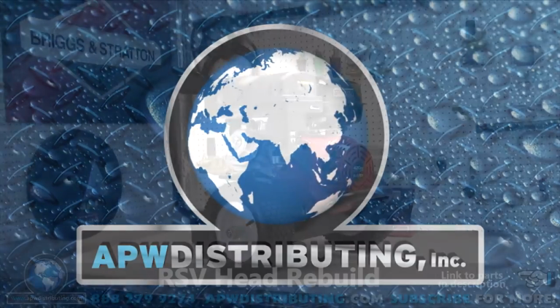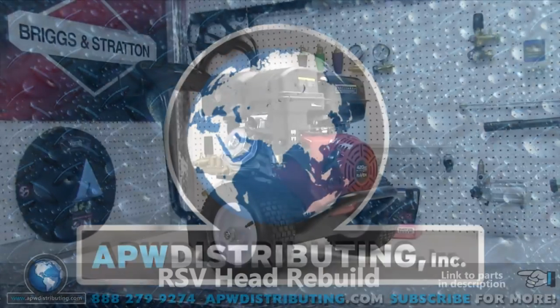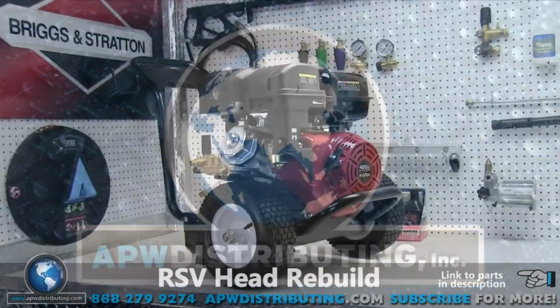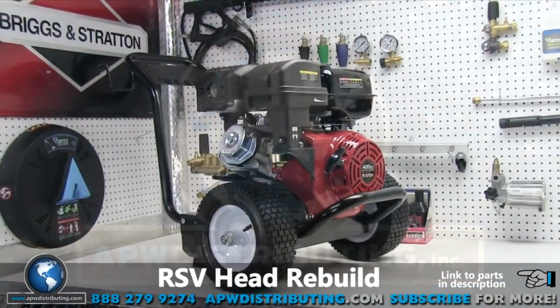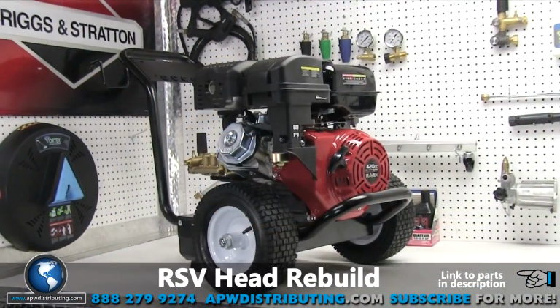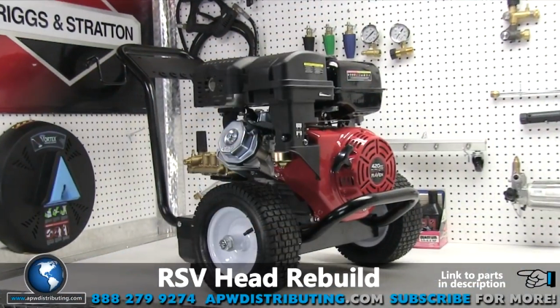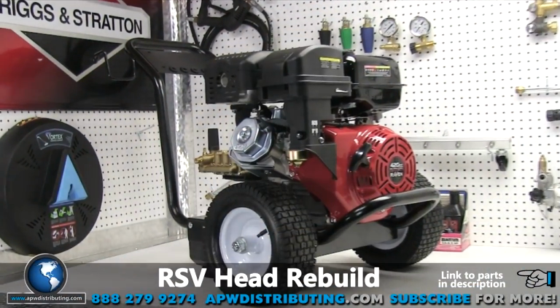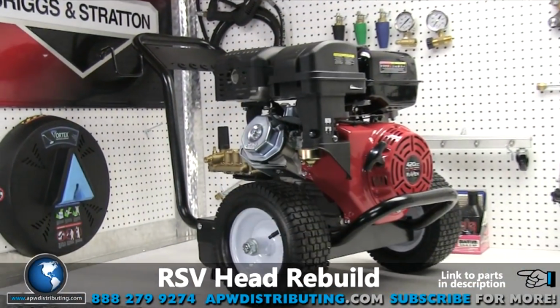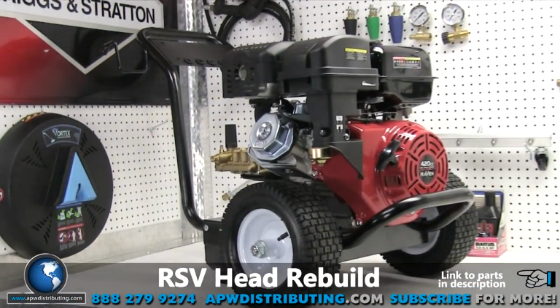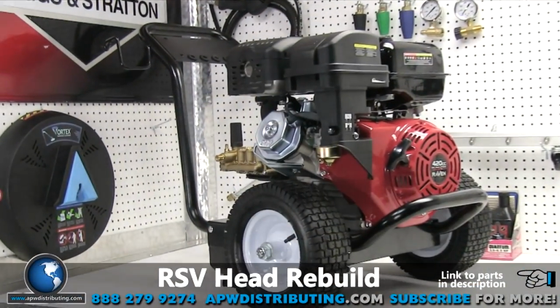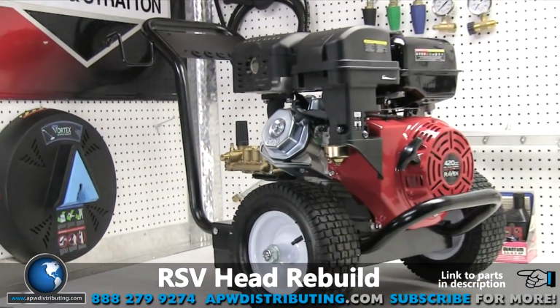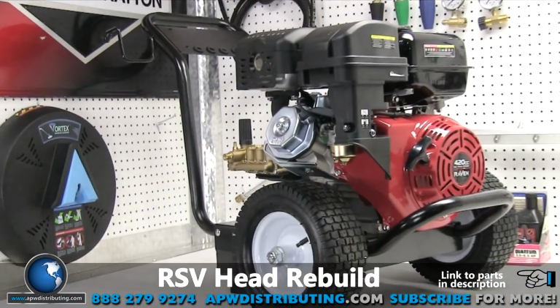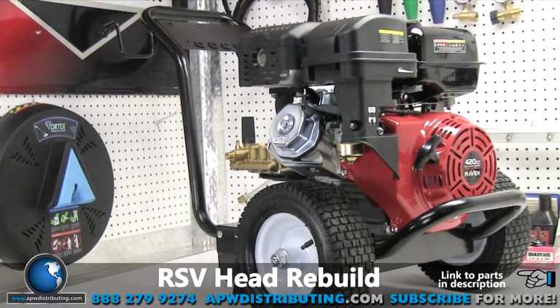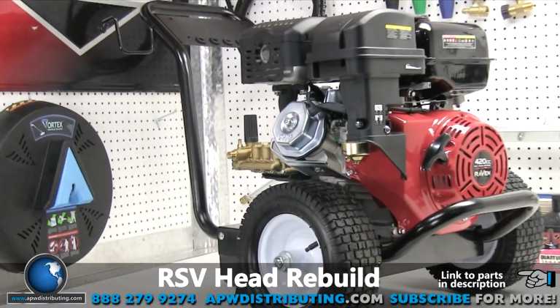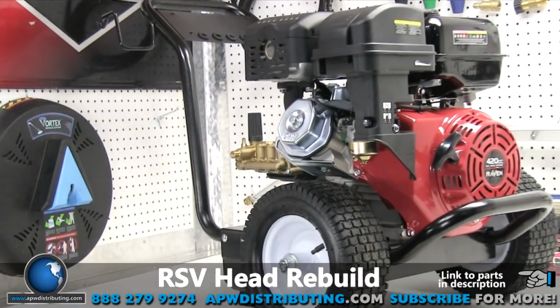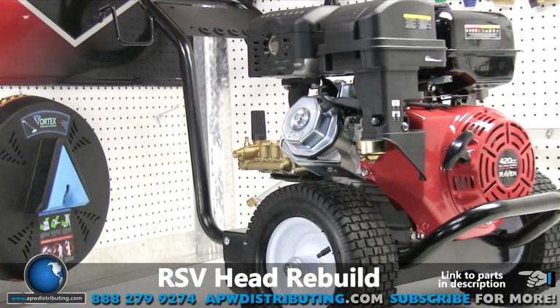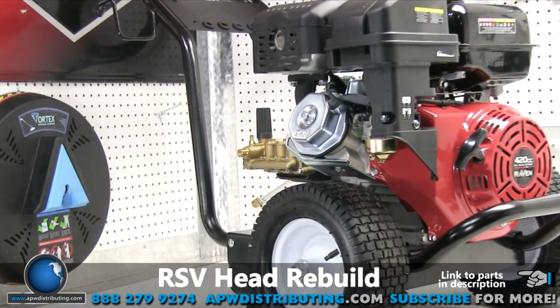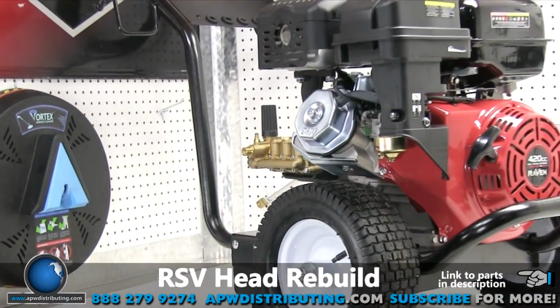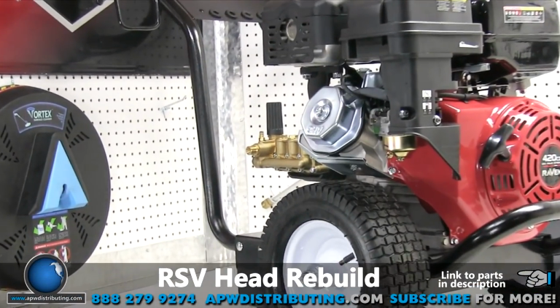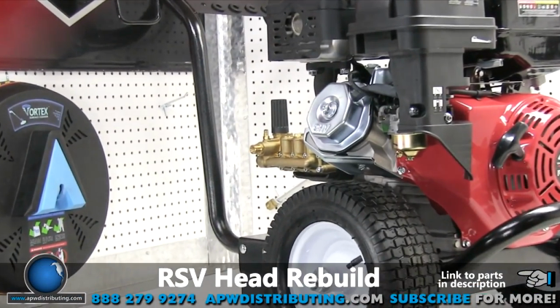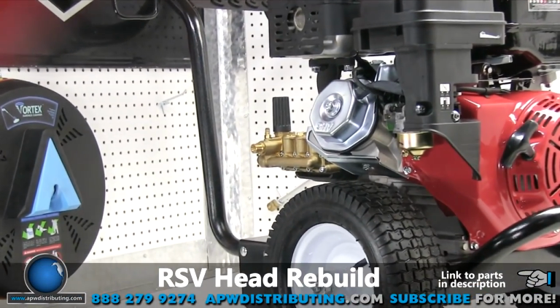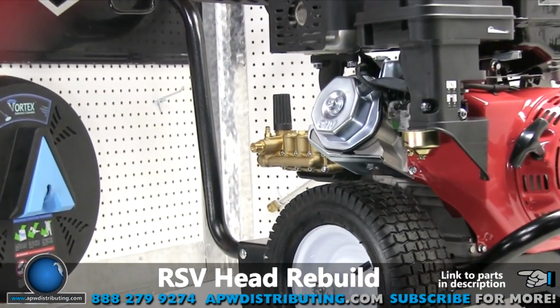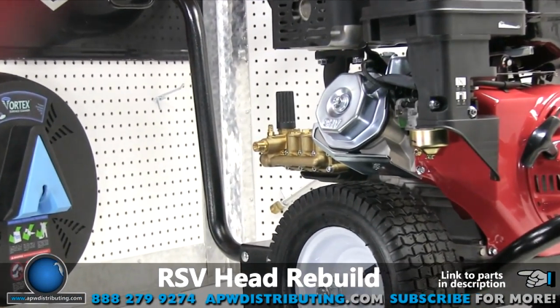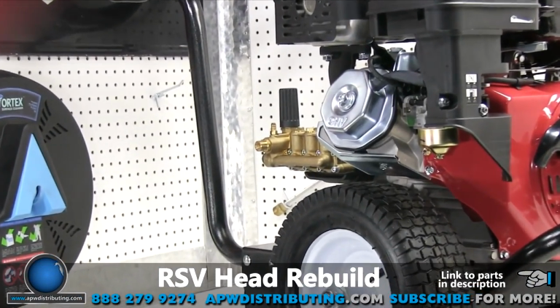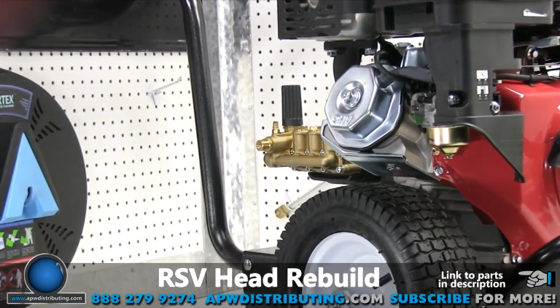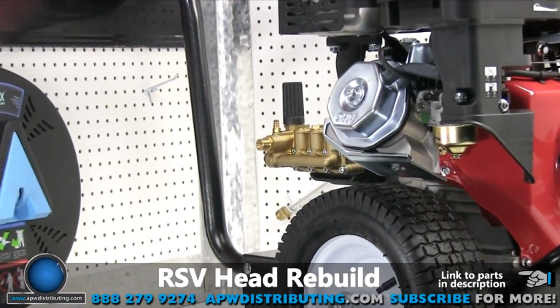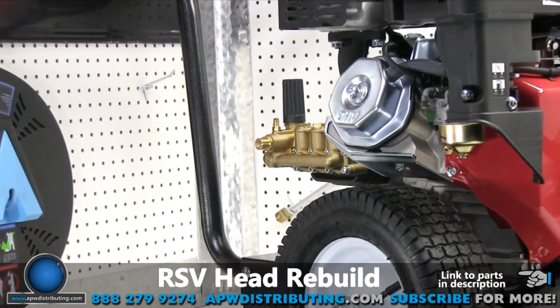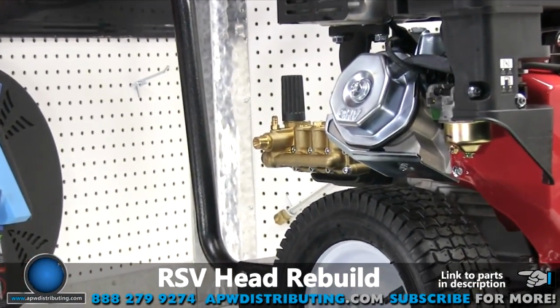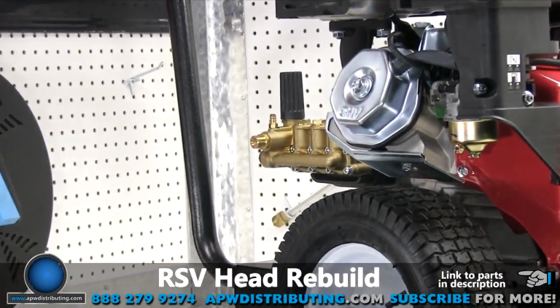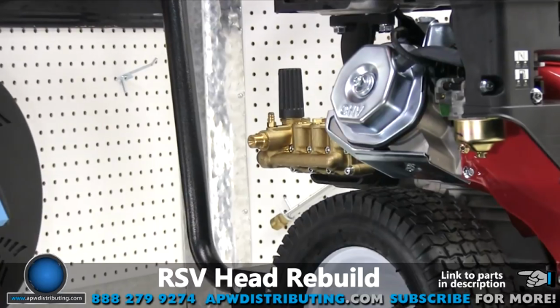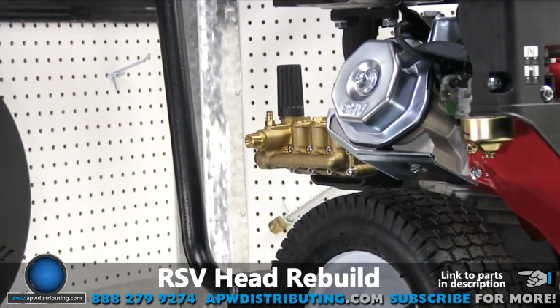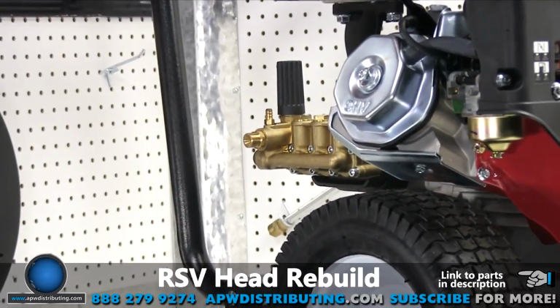Welcome to the APW Repair Center. Today we're going to show you how to rebuild an RSV pump head.